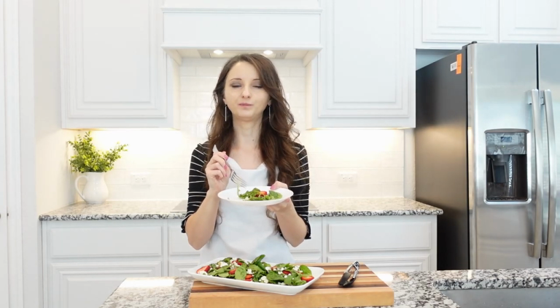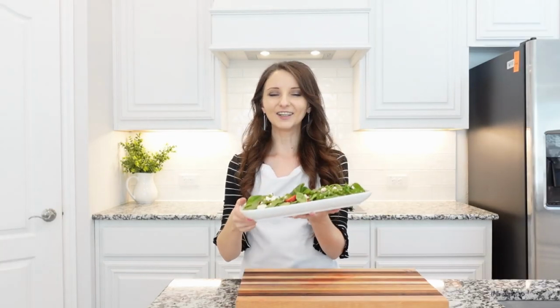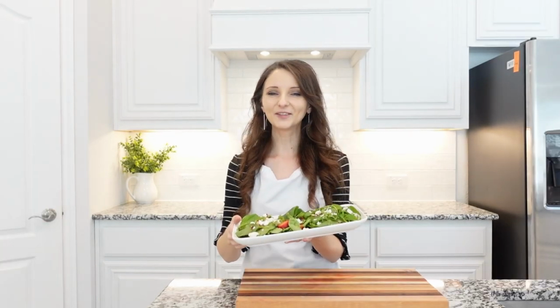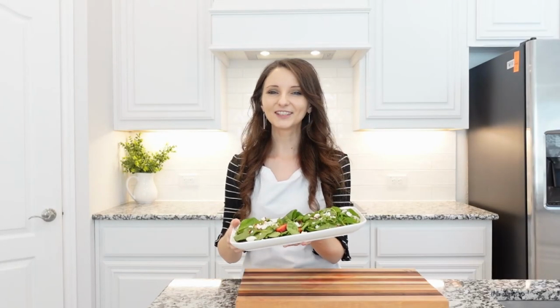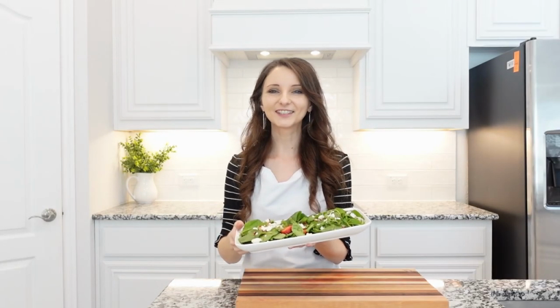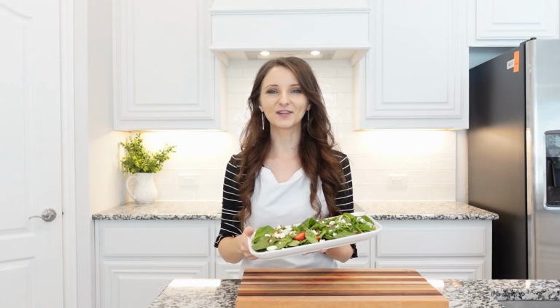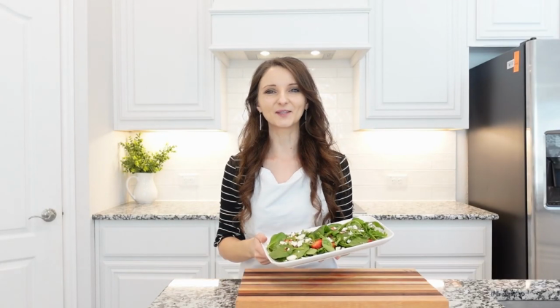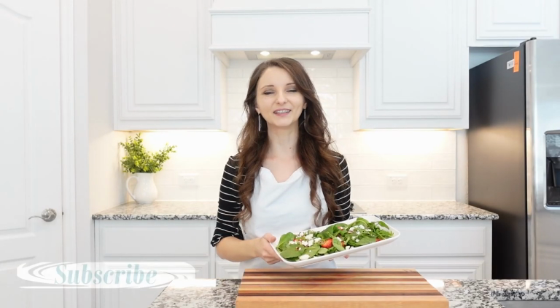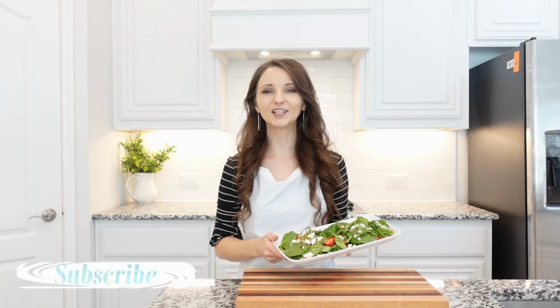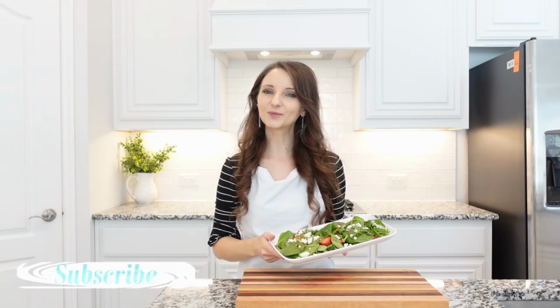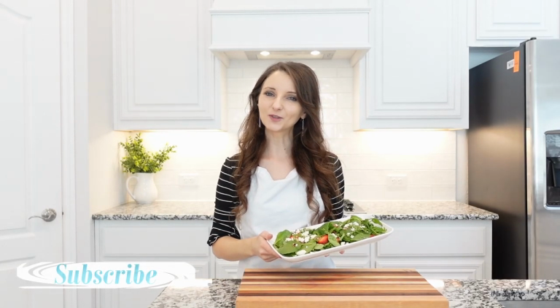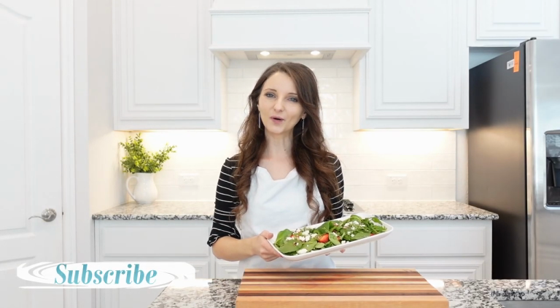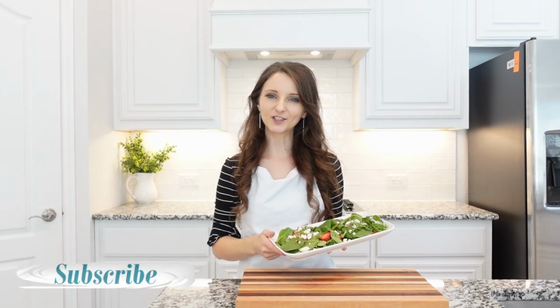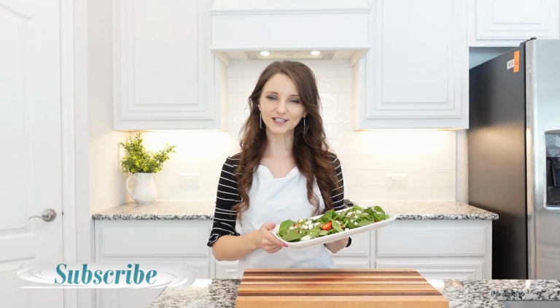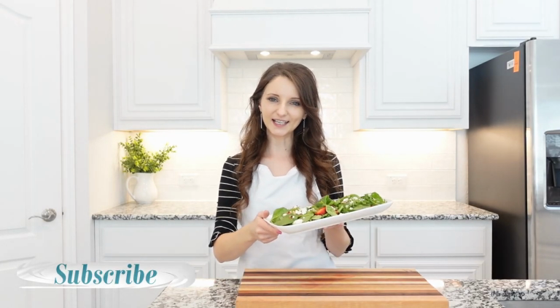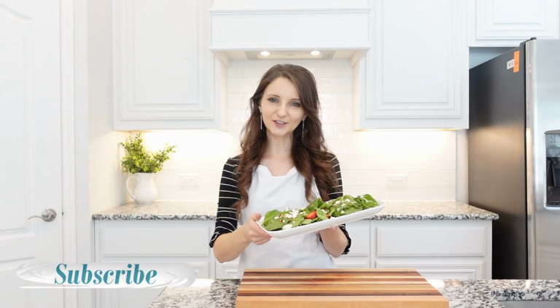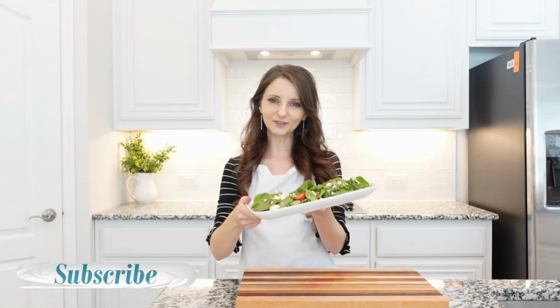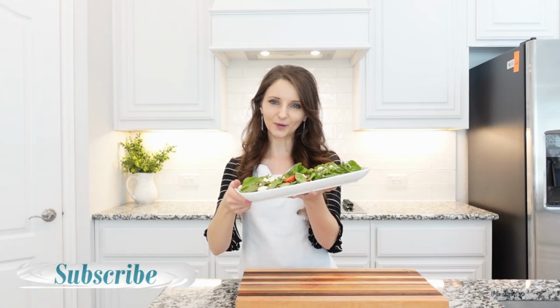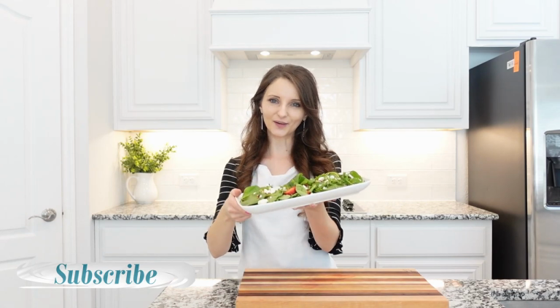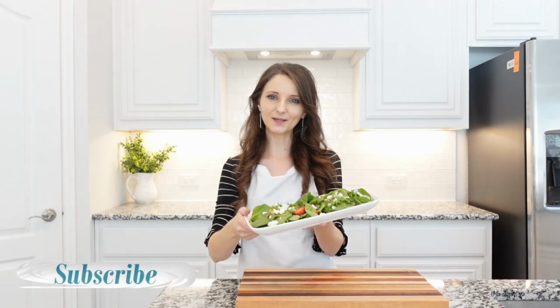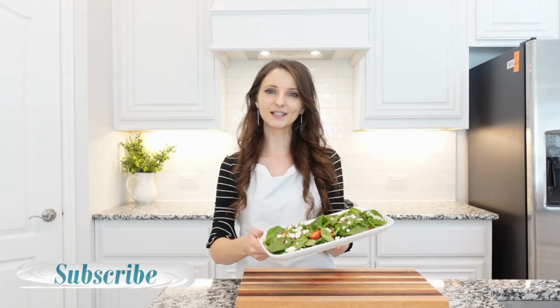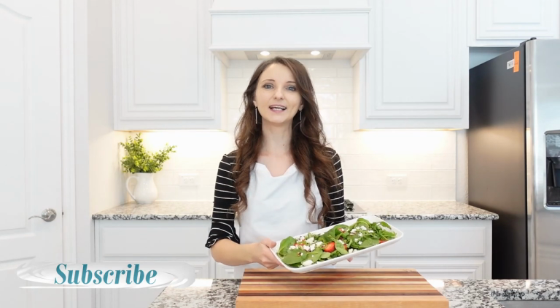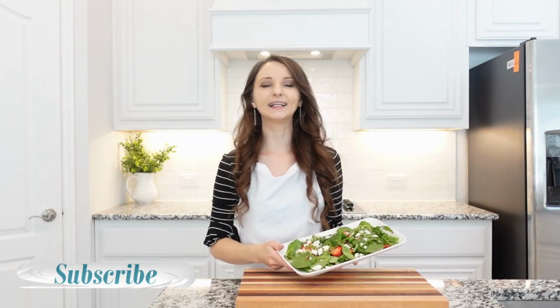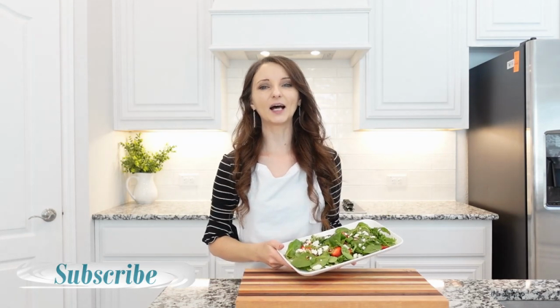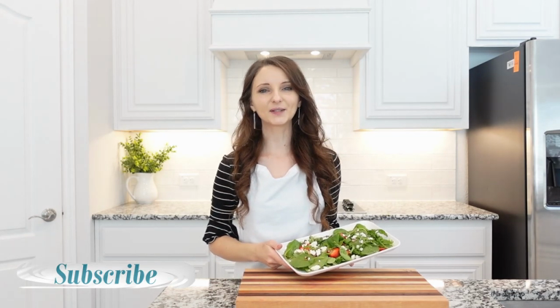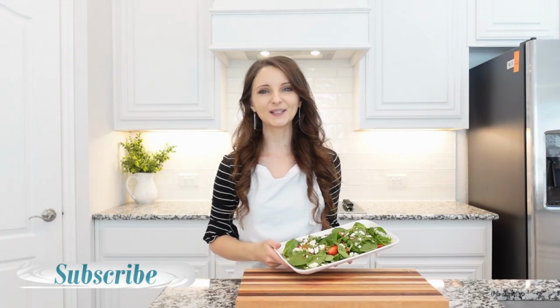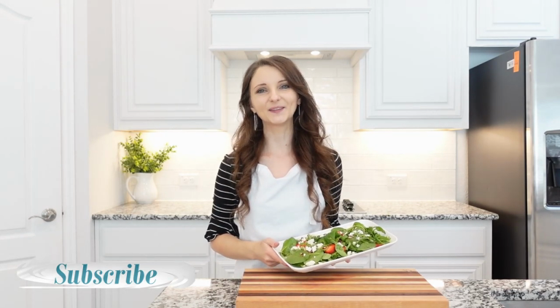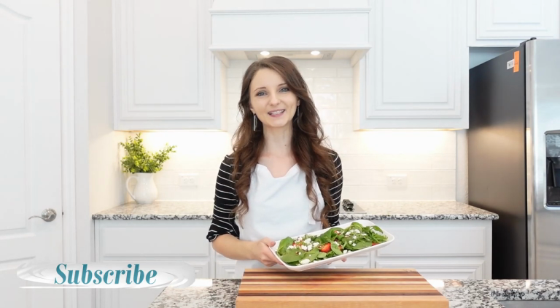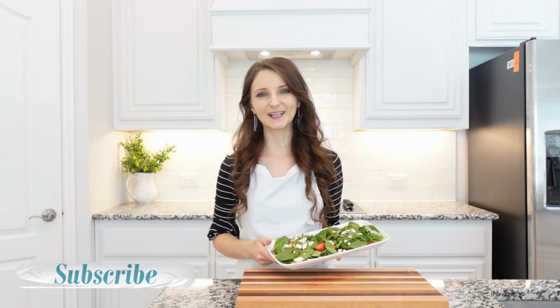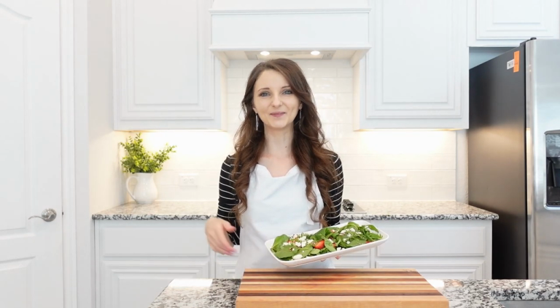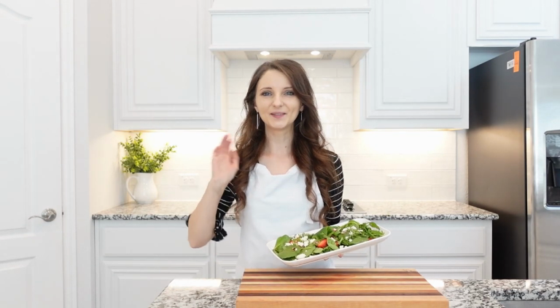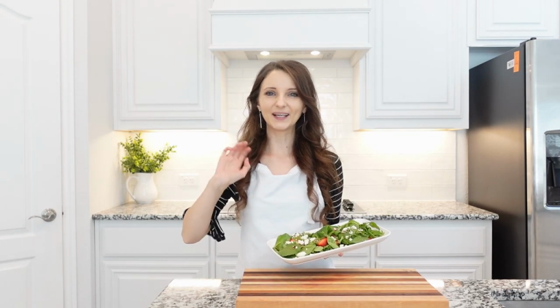I hope you will enjoy this recipe. Thank you so much for watching. Stay tuned for more recipes and I will see you next time. Bye!